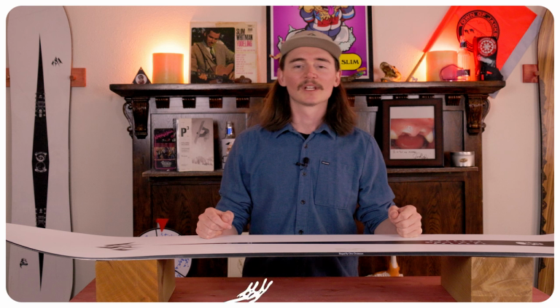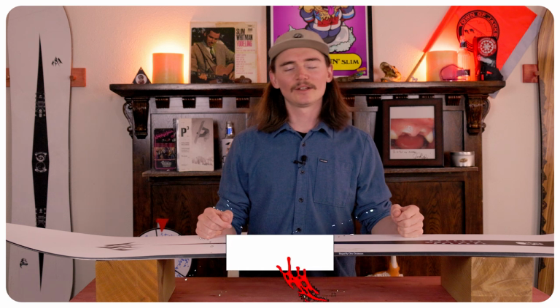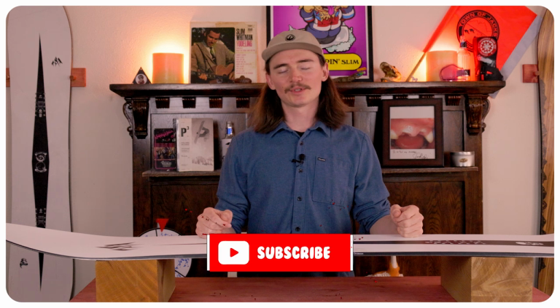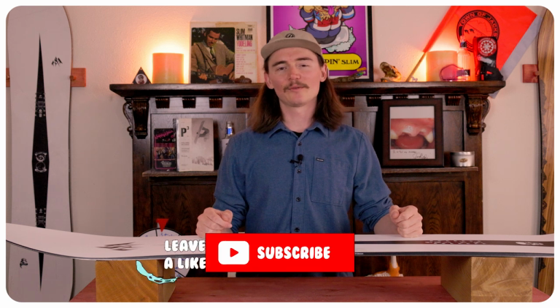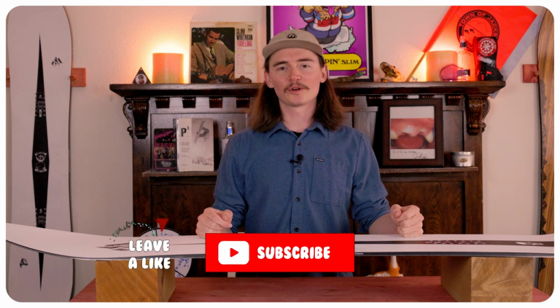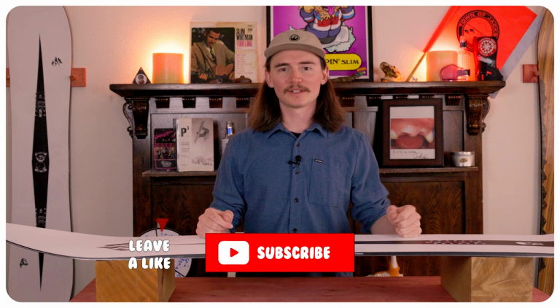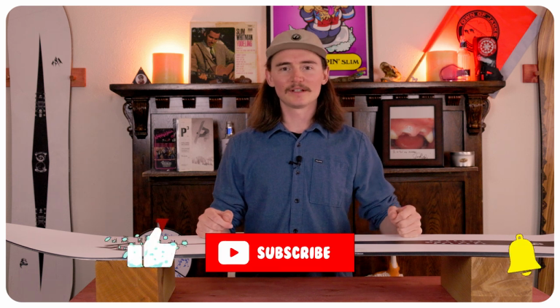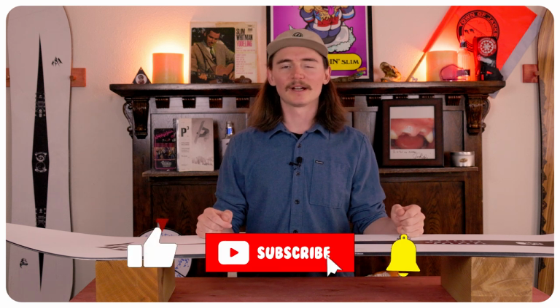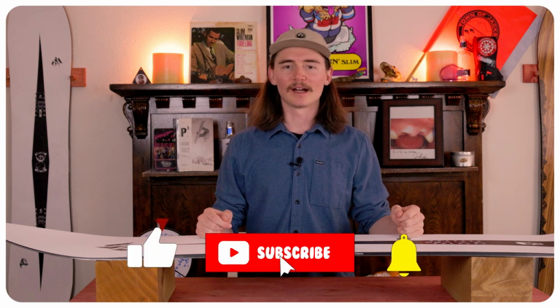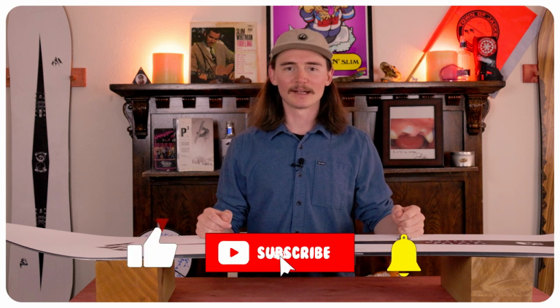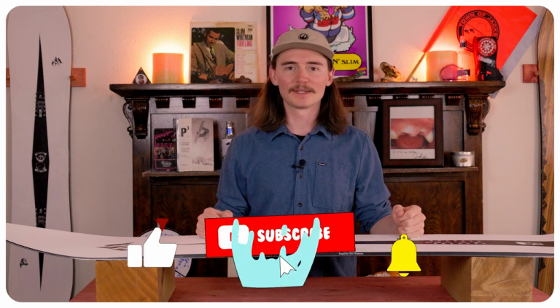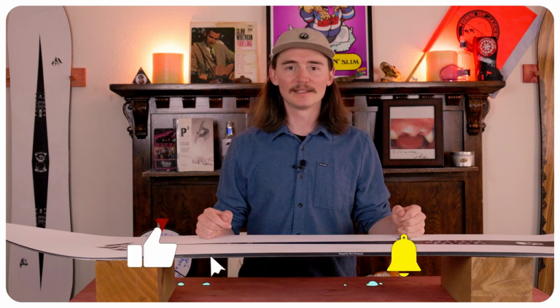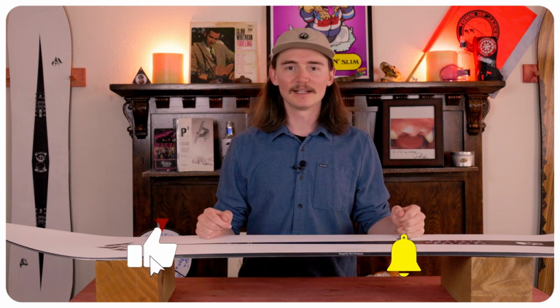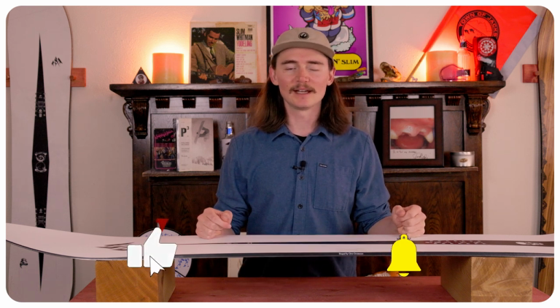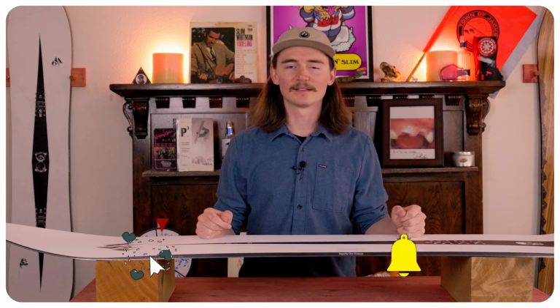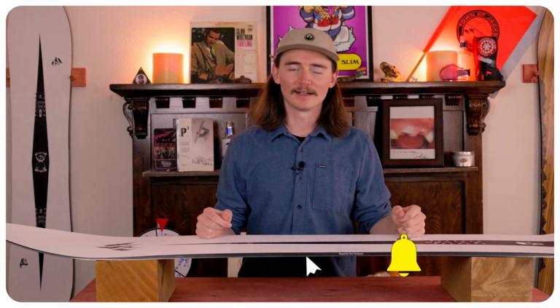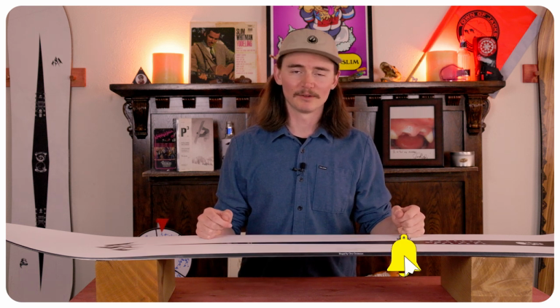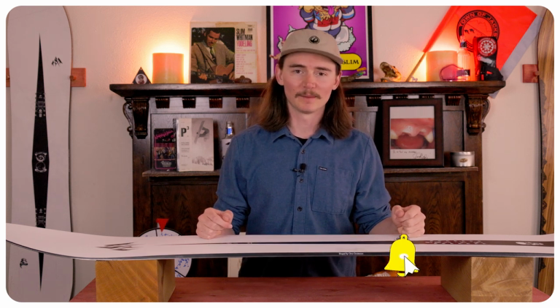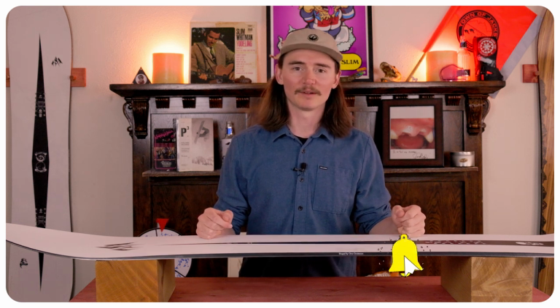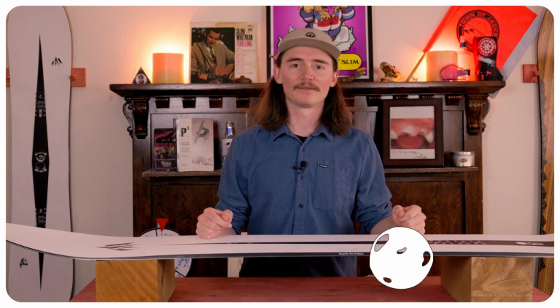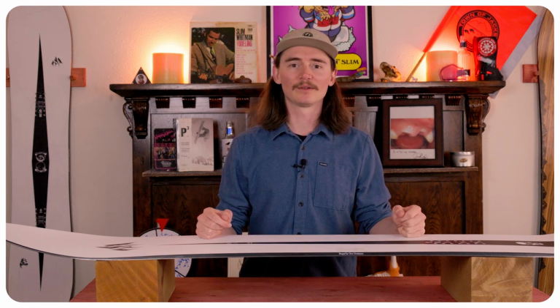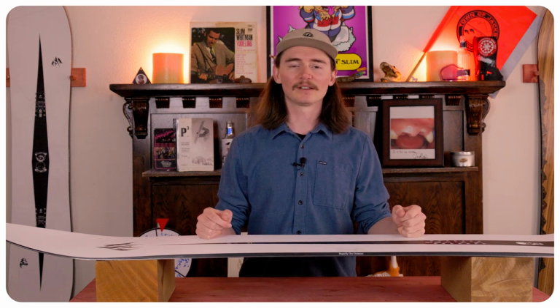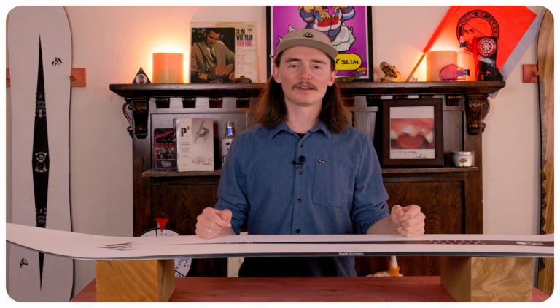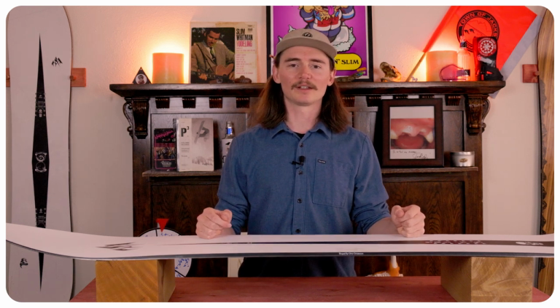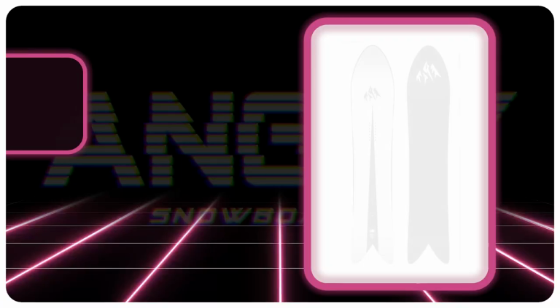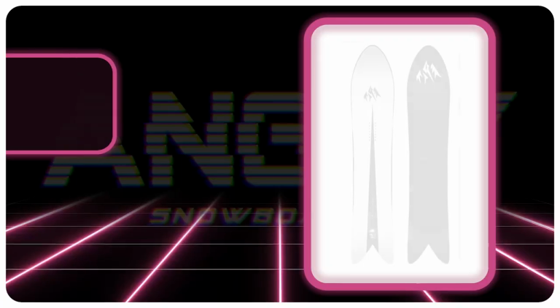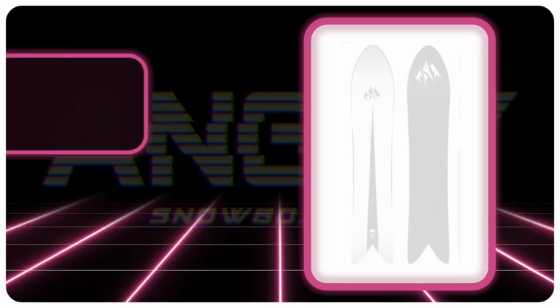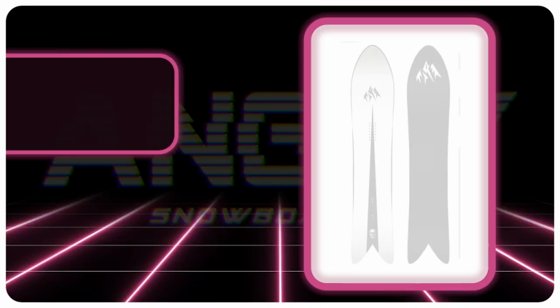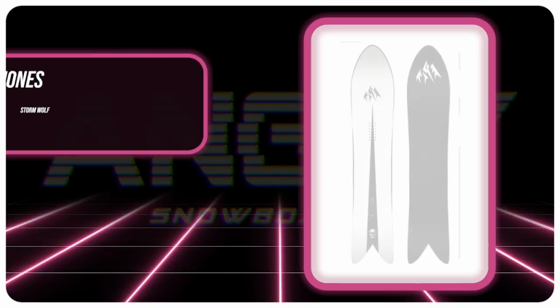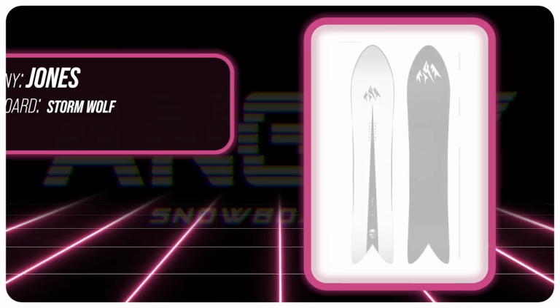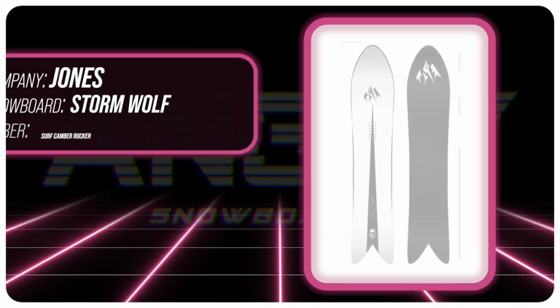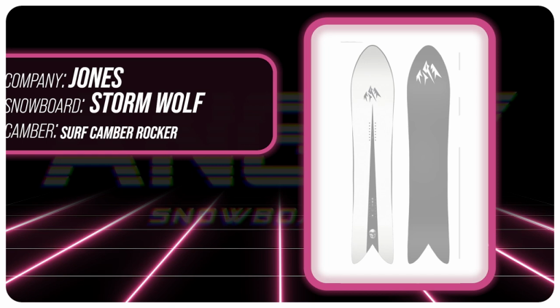Hello snowboarders of the internet. I am TC and today we'll be reviewing the Jones Stormwolf.